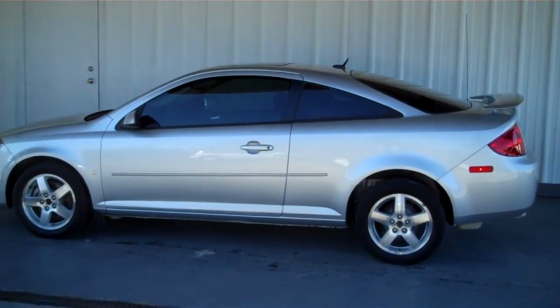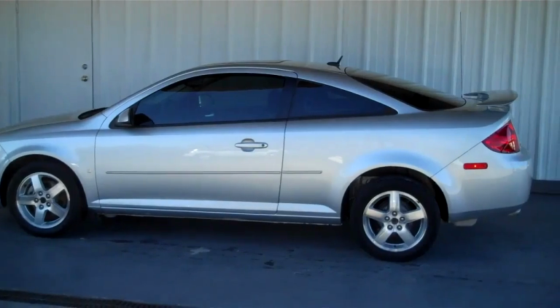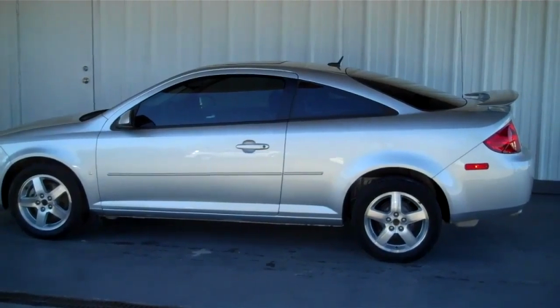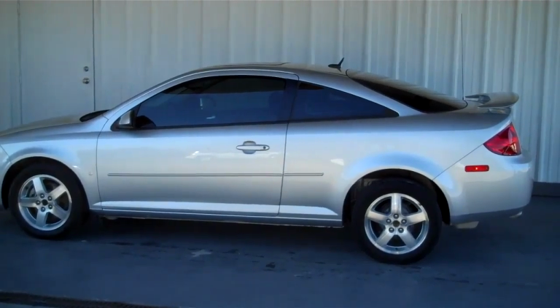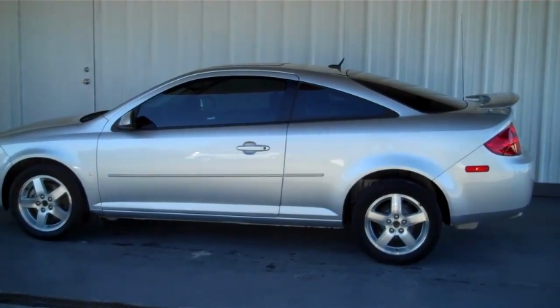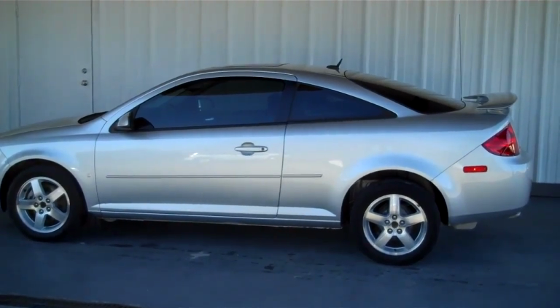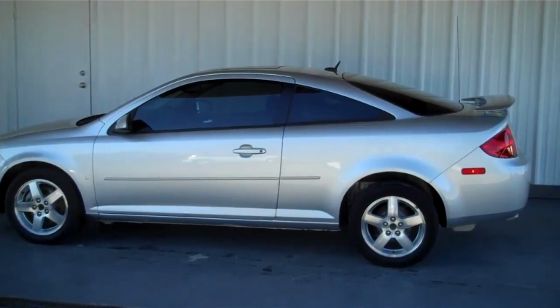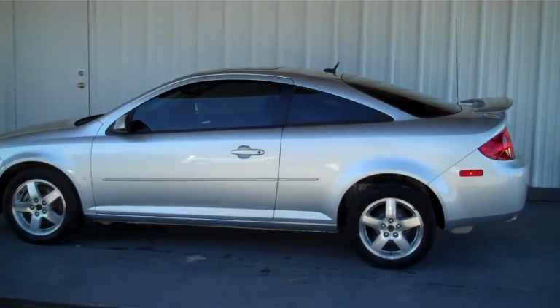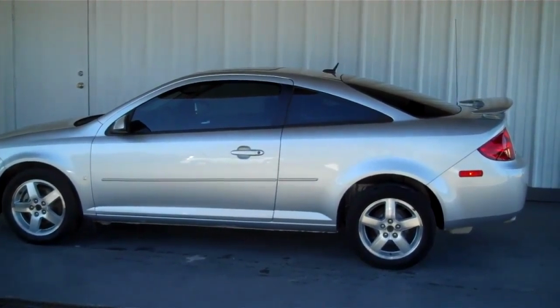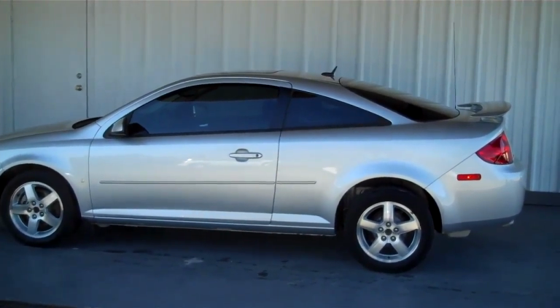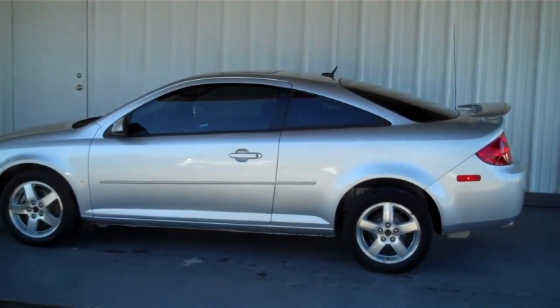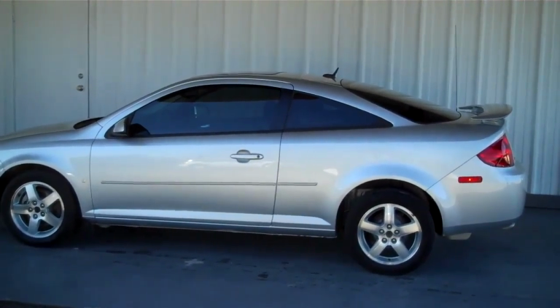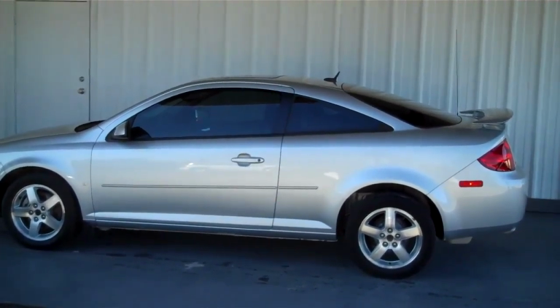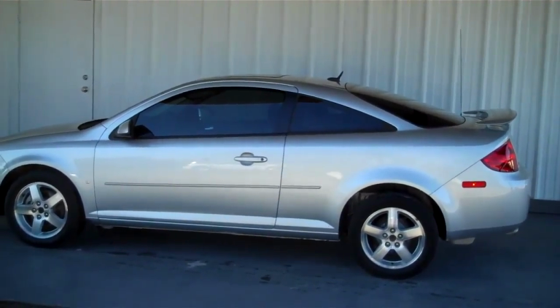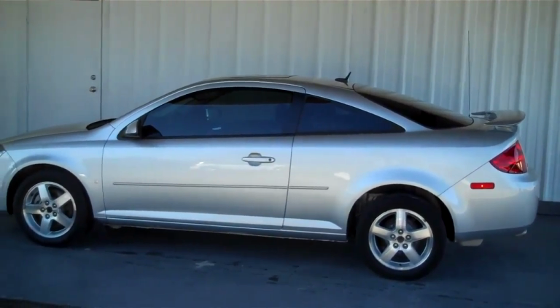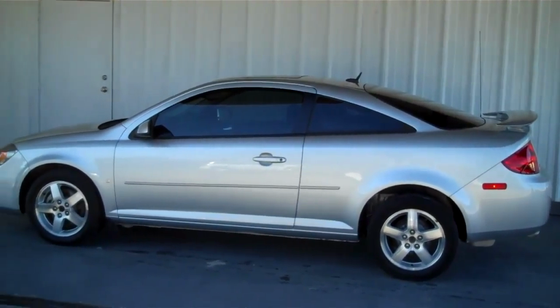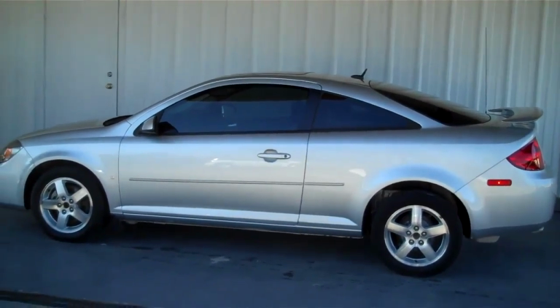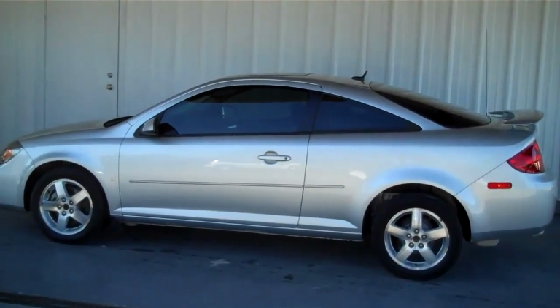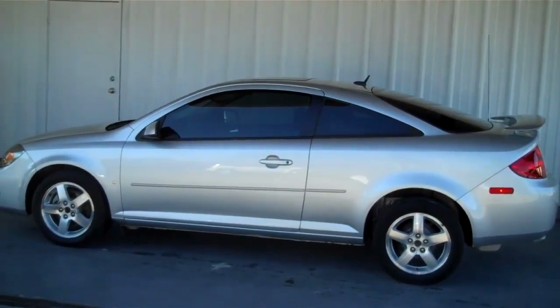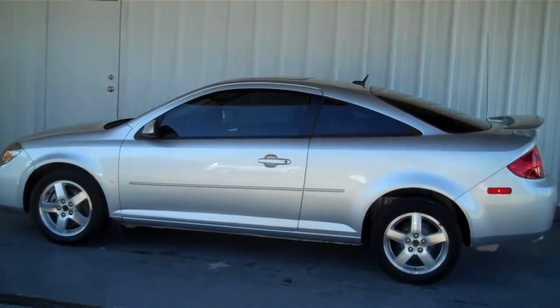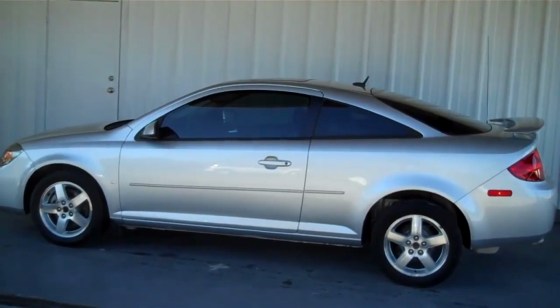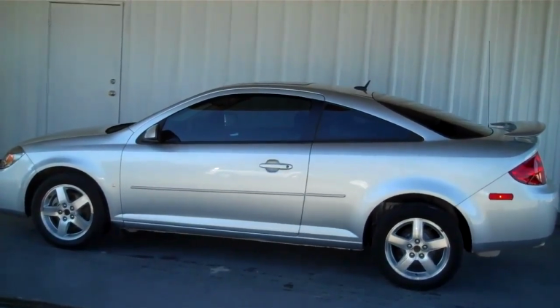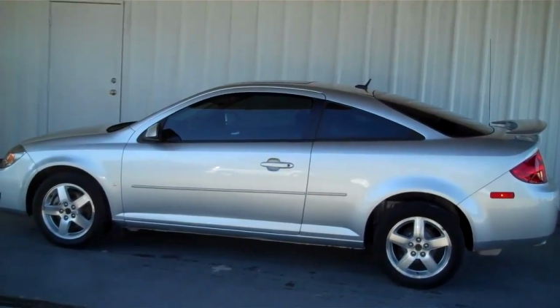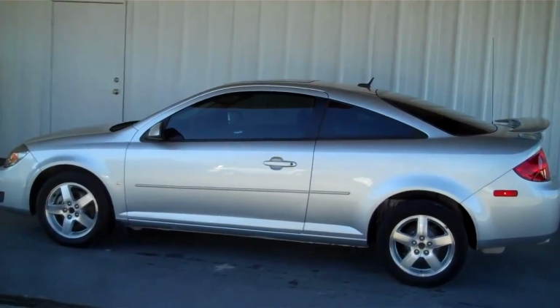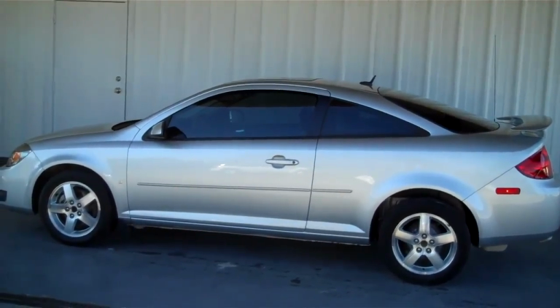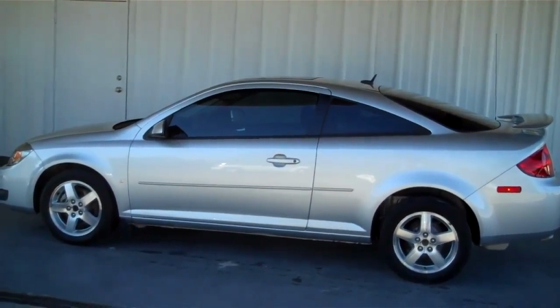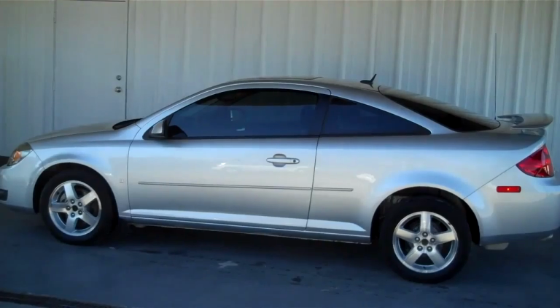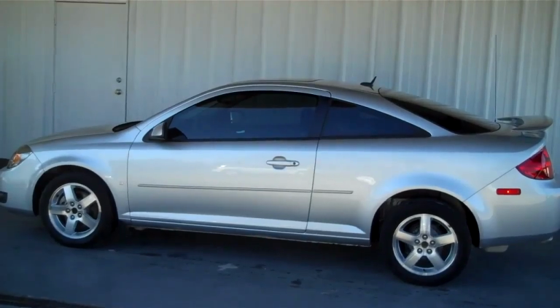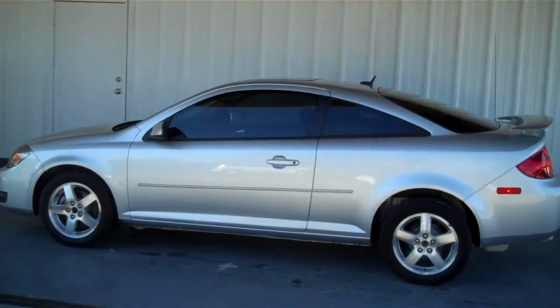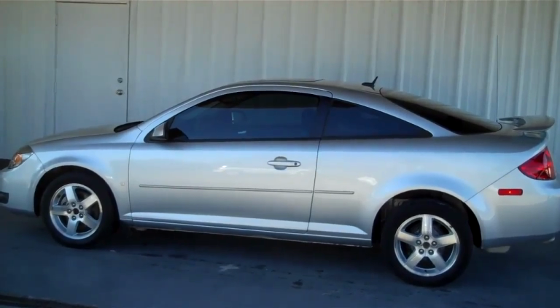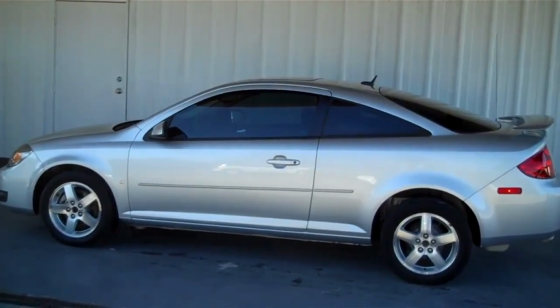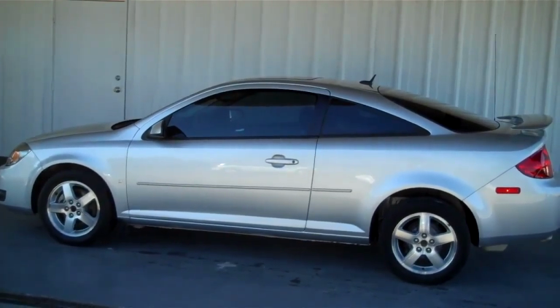Hello everyone, this is Matt with Roundtree Moor in League City. Today I'll be showing you a 2009 Pontiac G5.